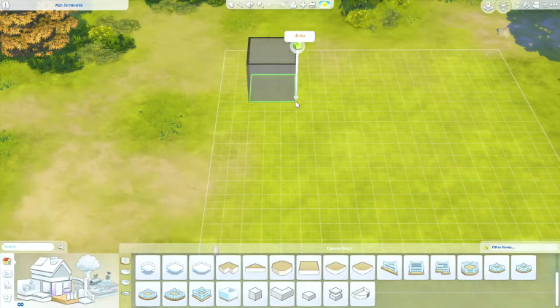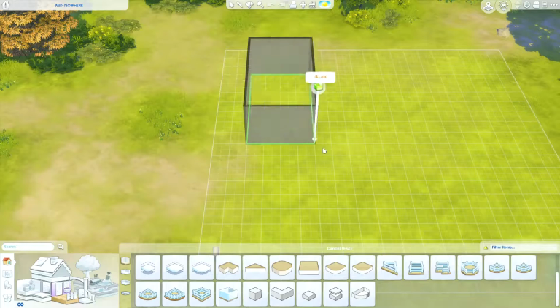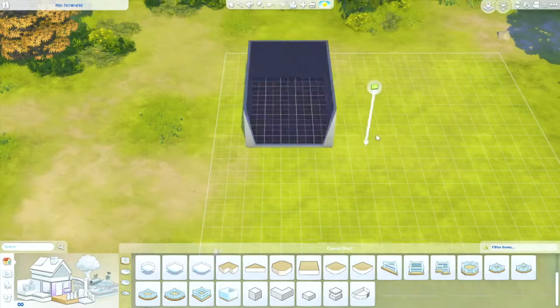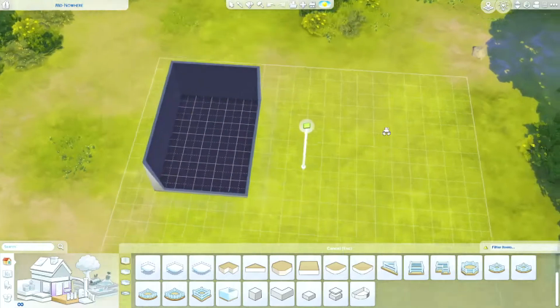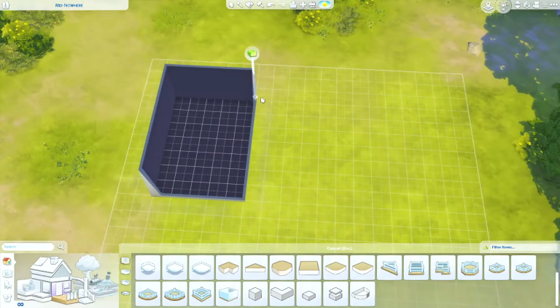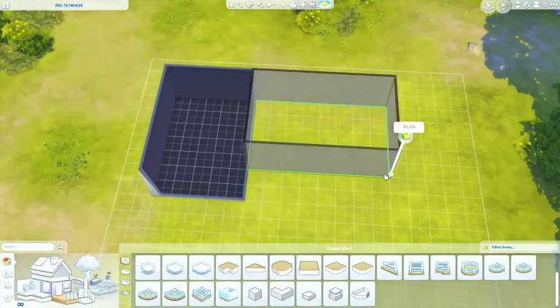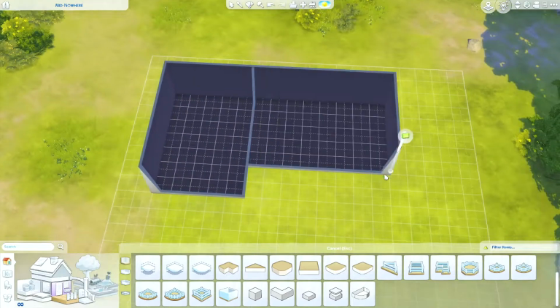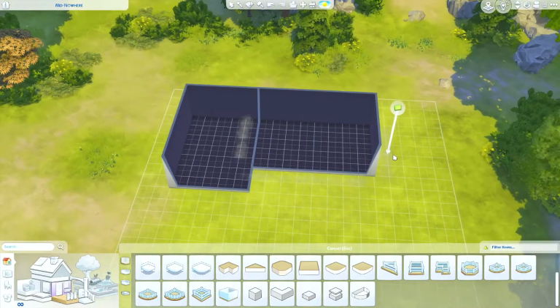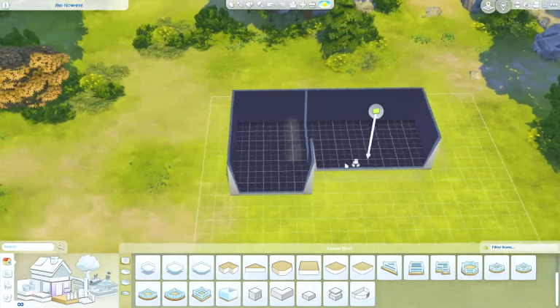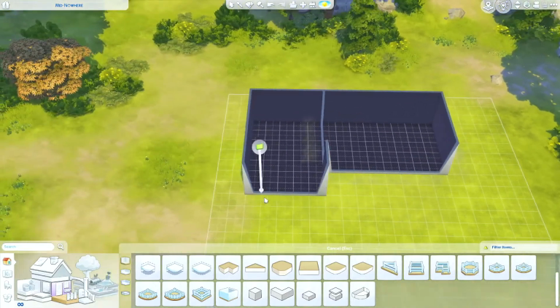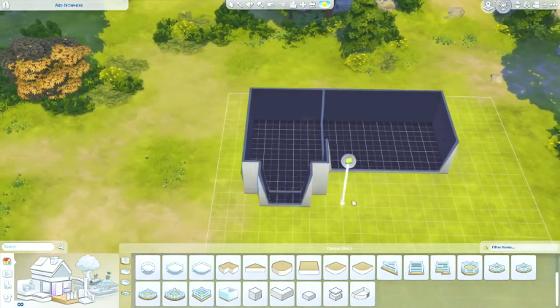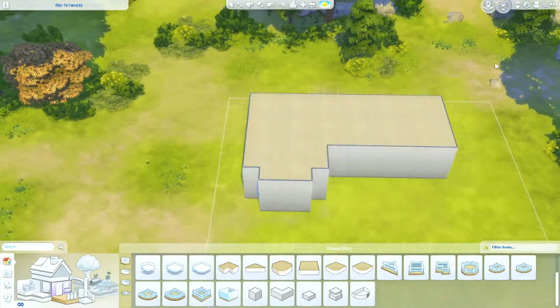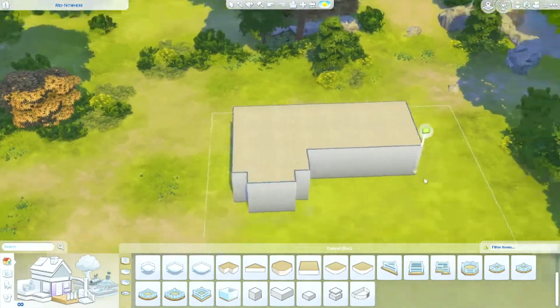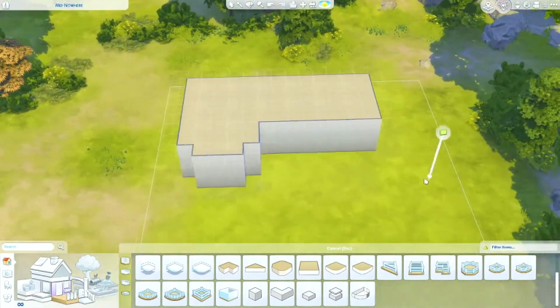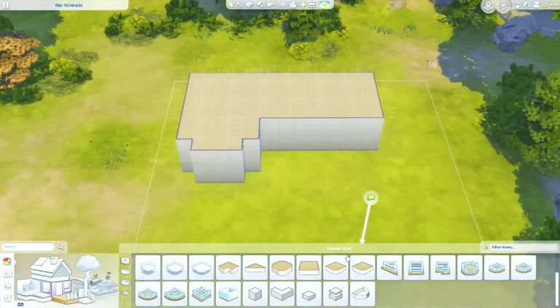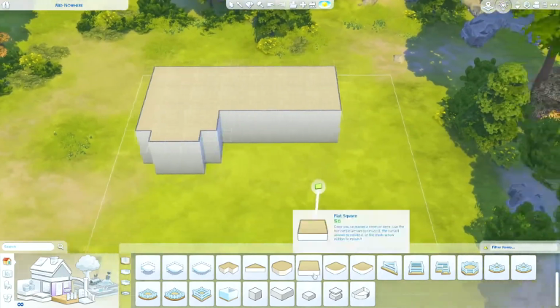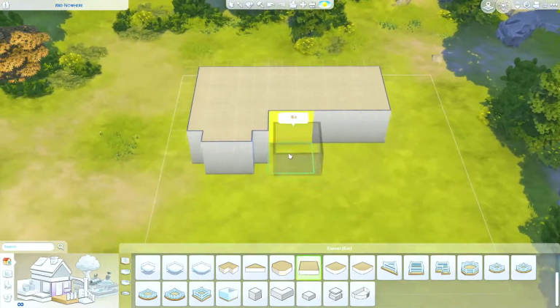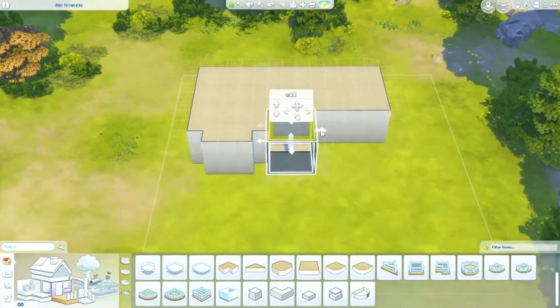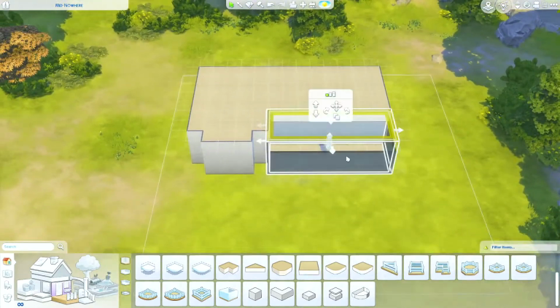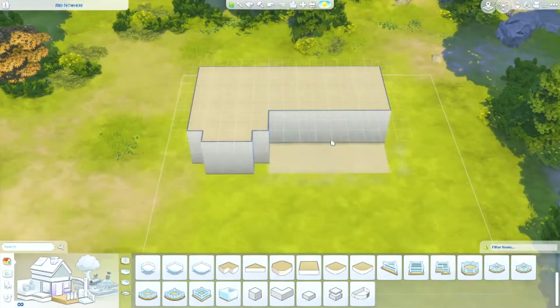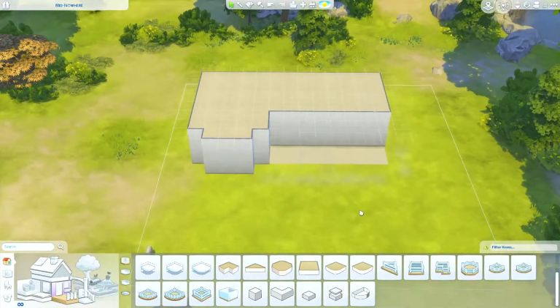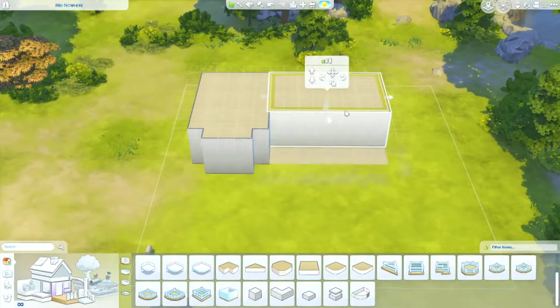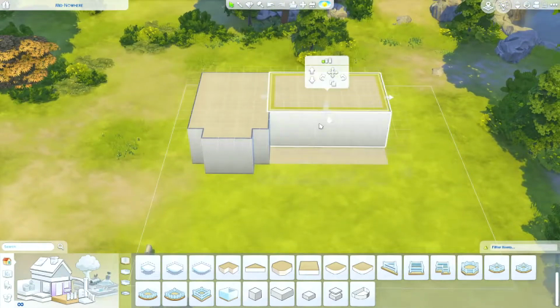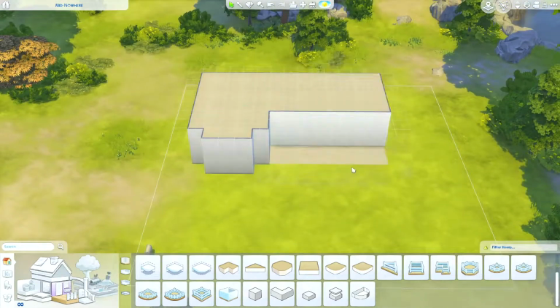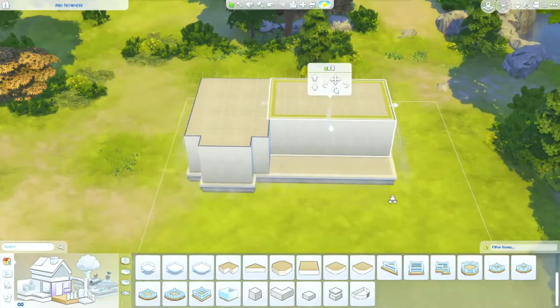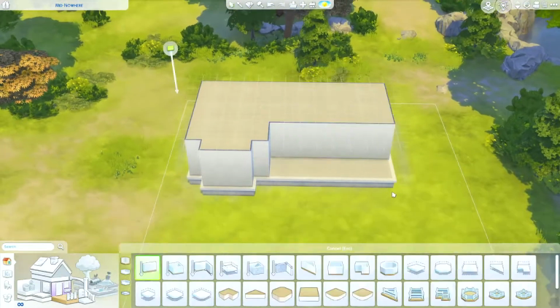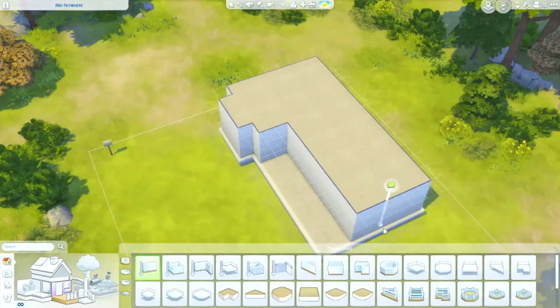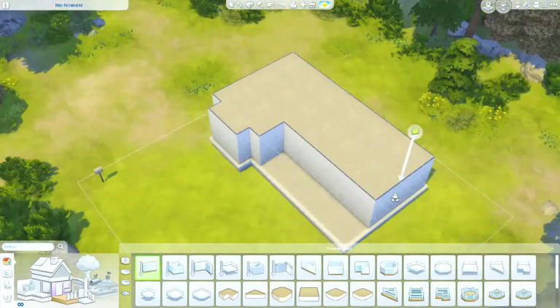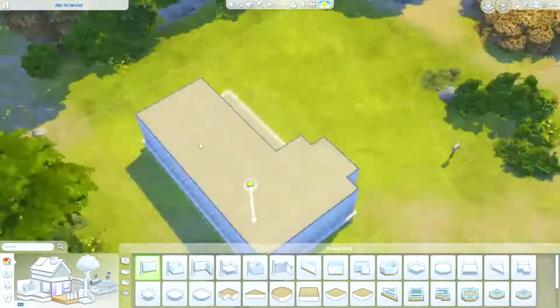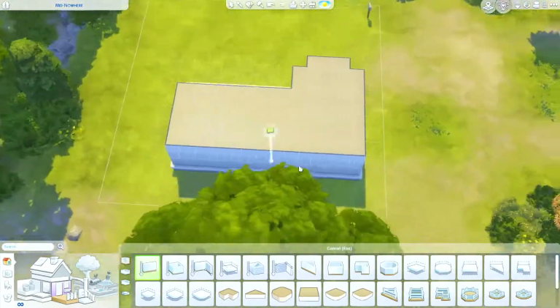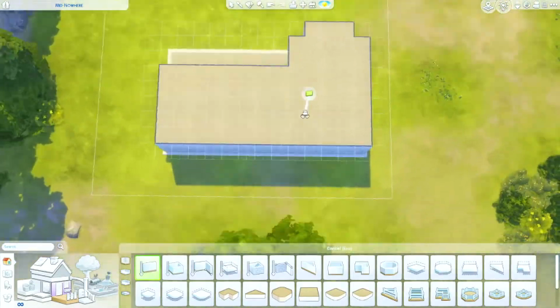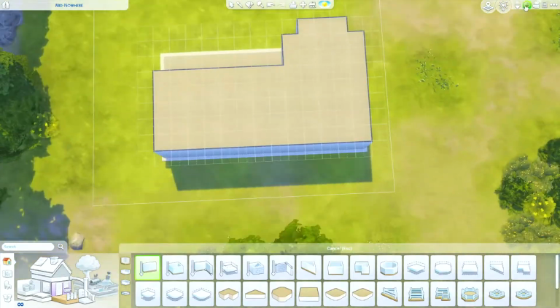Hey everybody, it's Andrea. Welcome to my channel and welcome to another Sims 4 speed build.